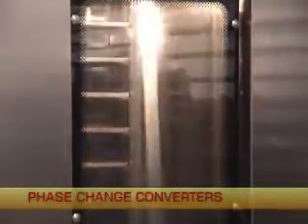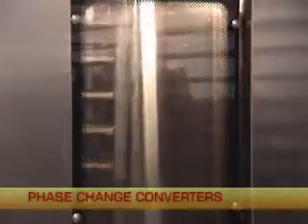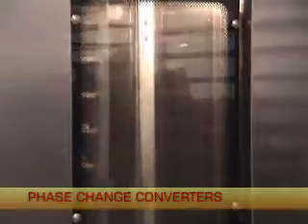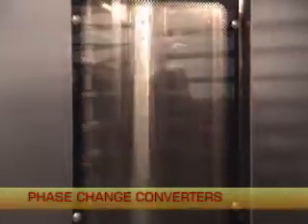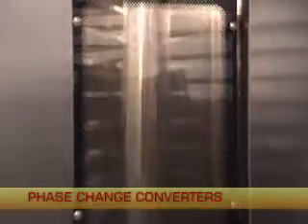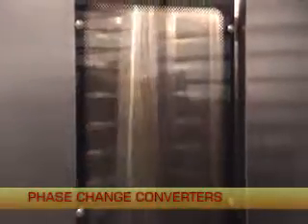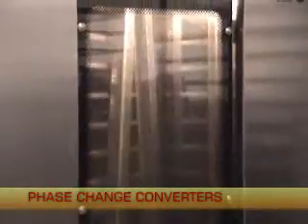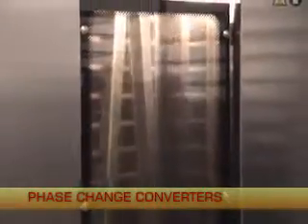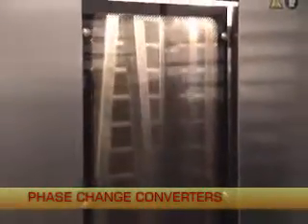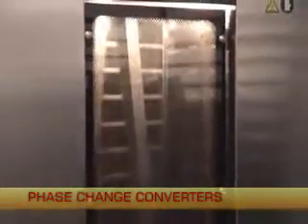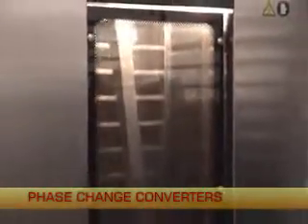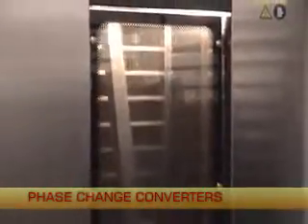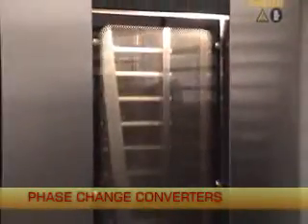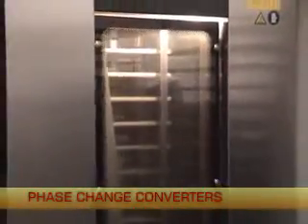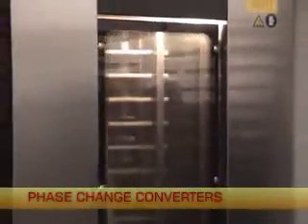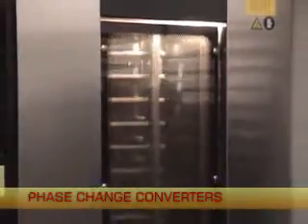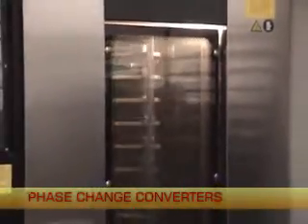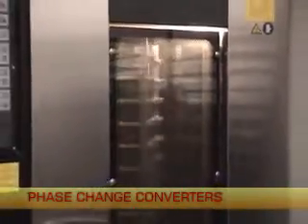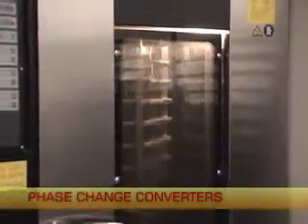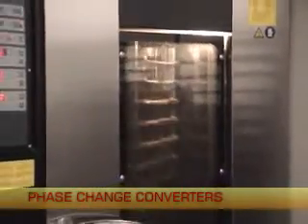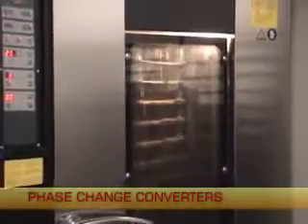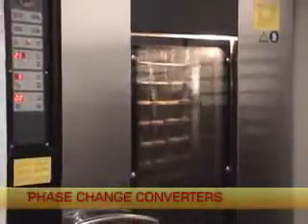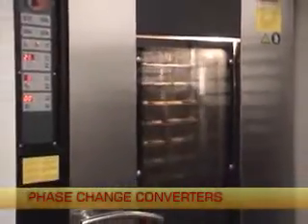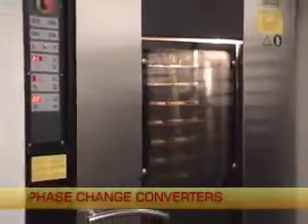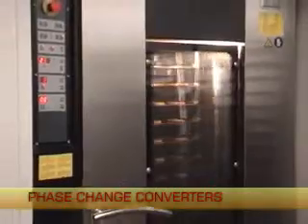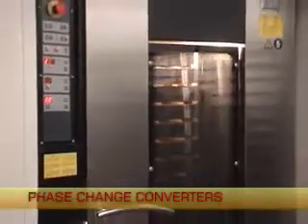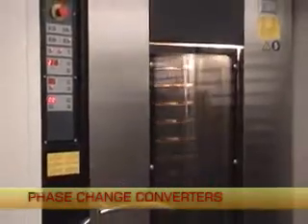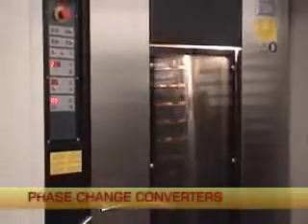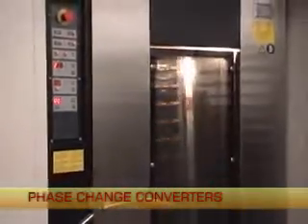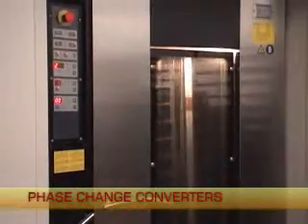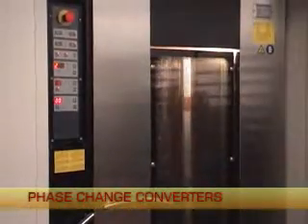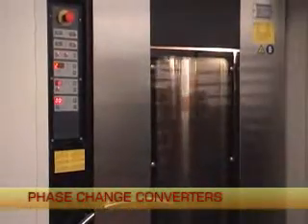This allows them to make the most of whatever power resources are available at remote locations where power is often limited.